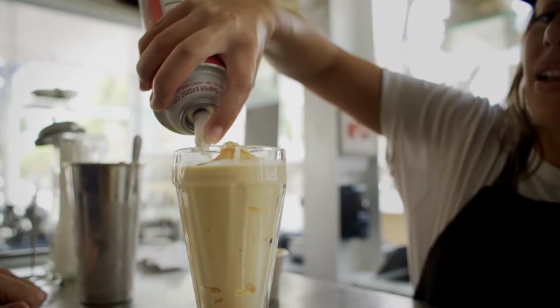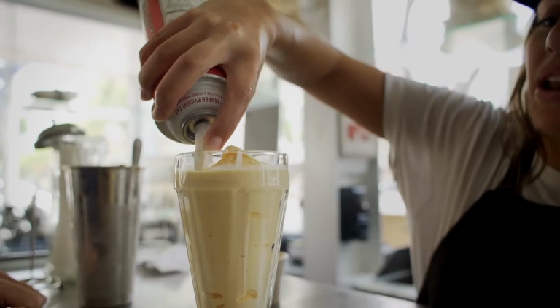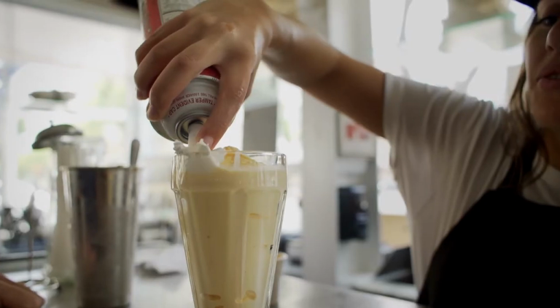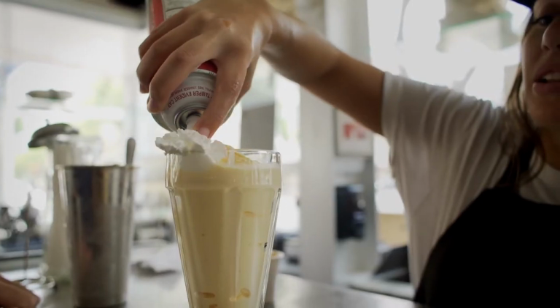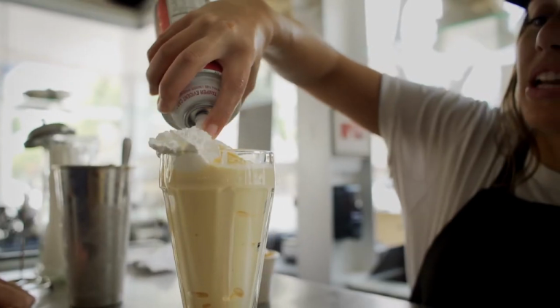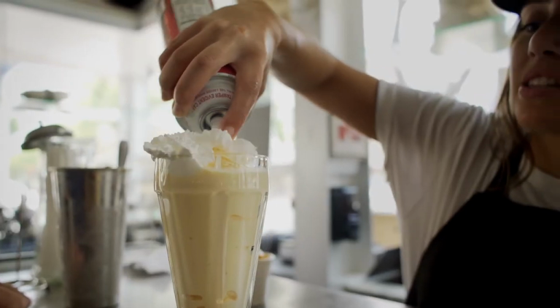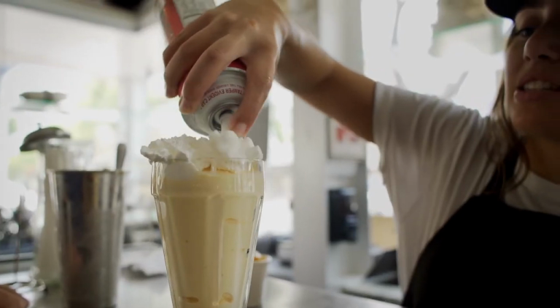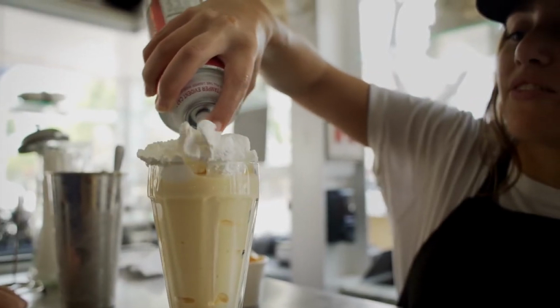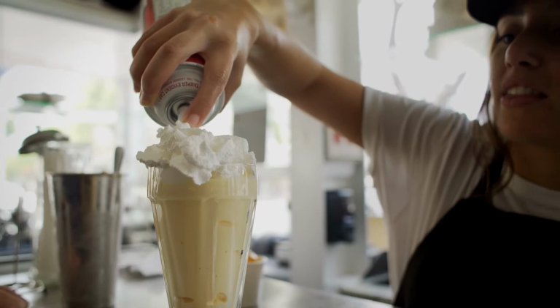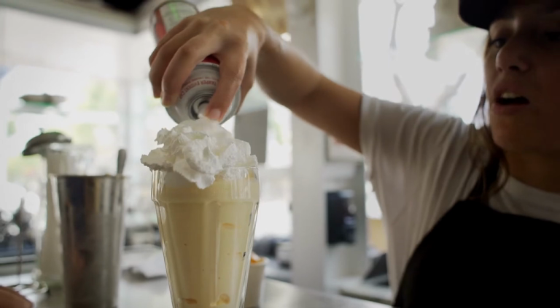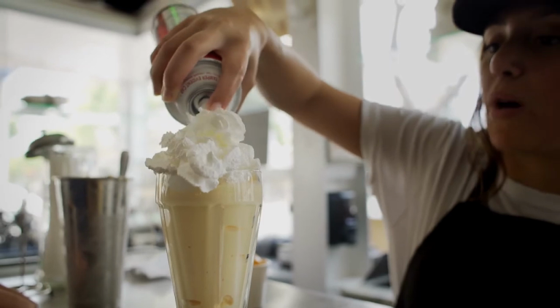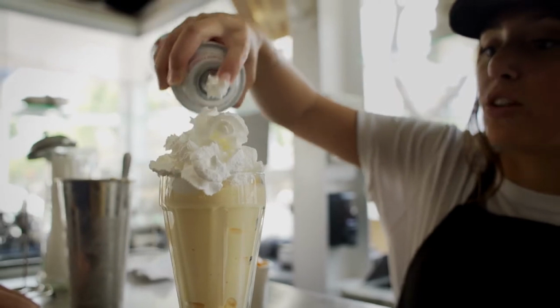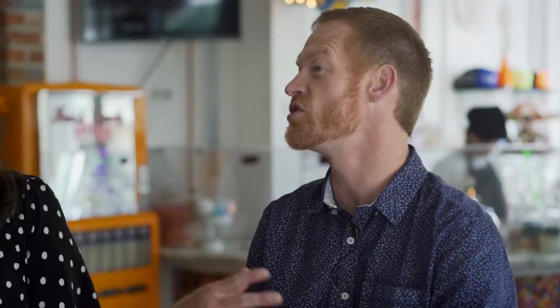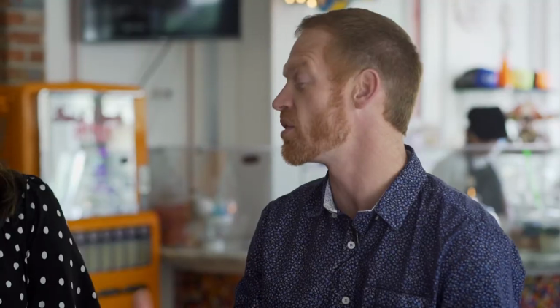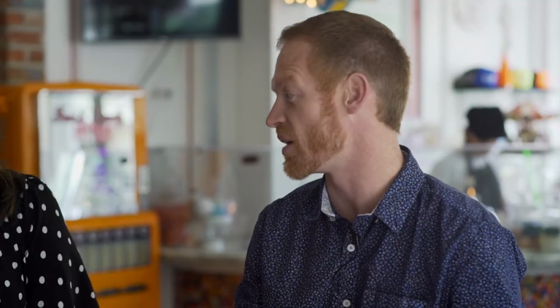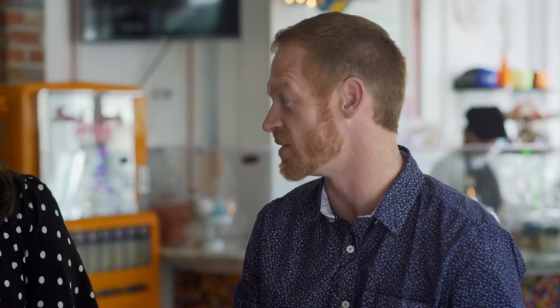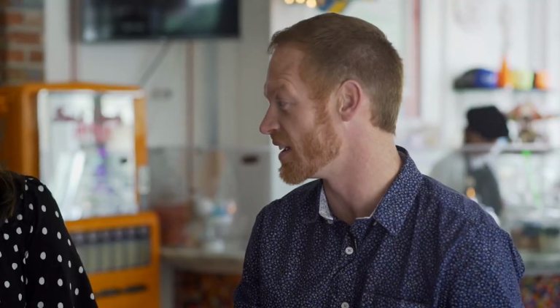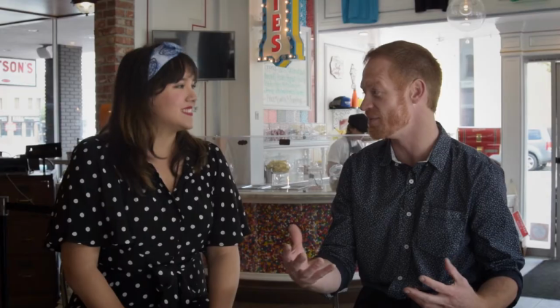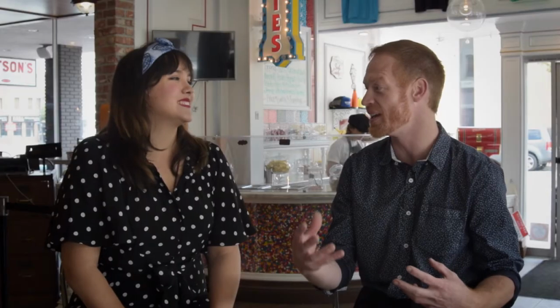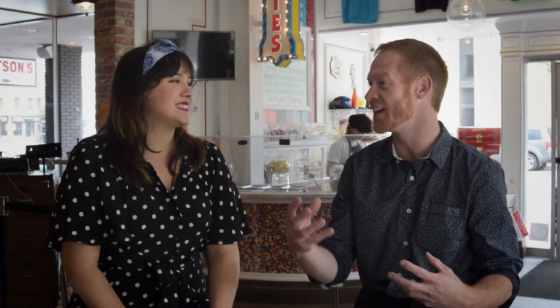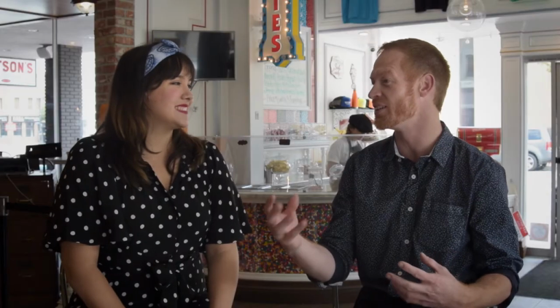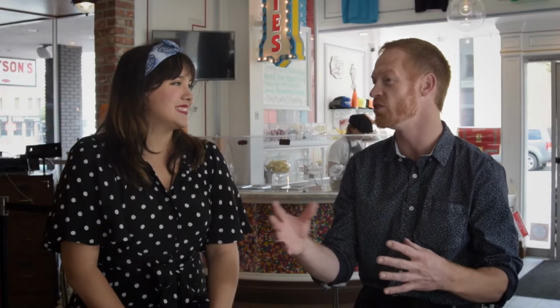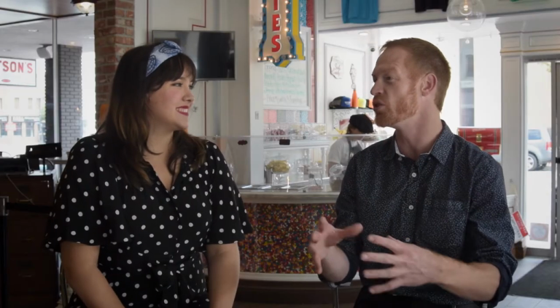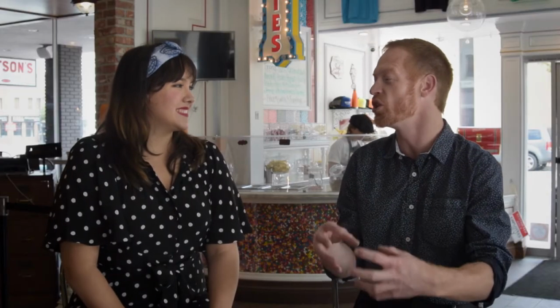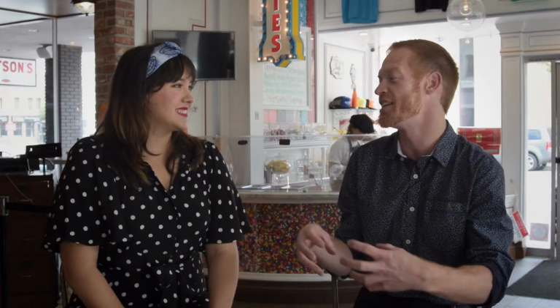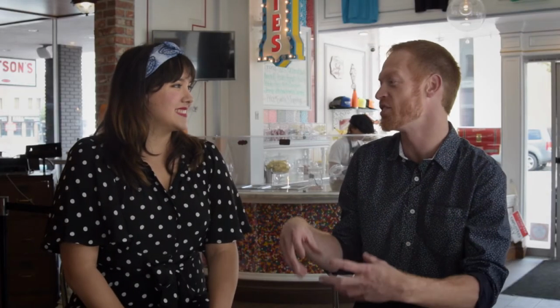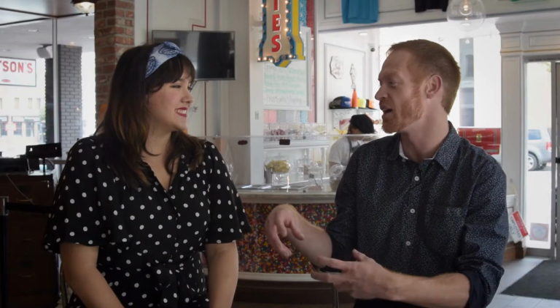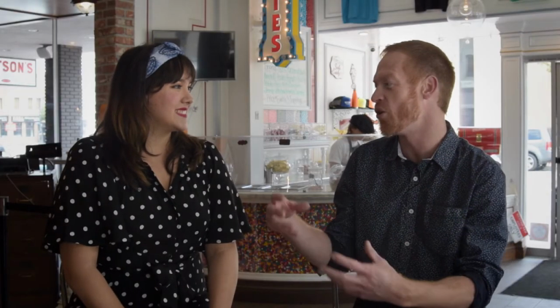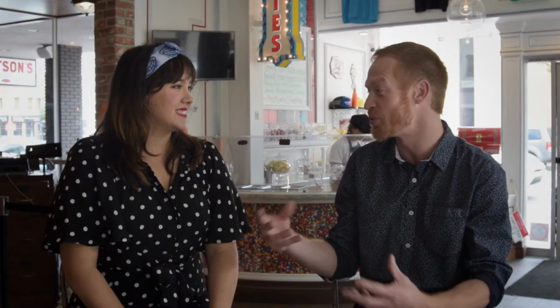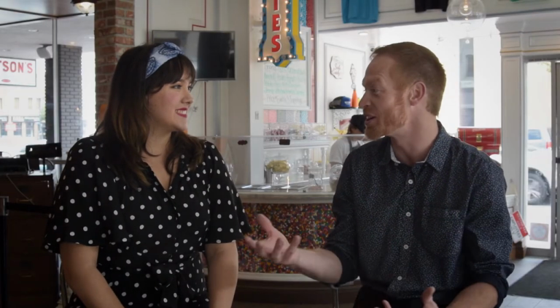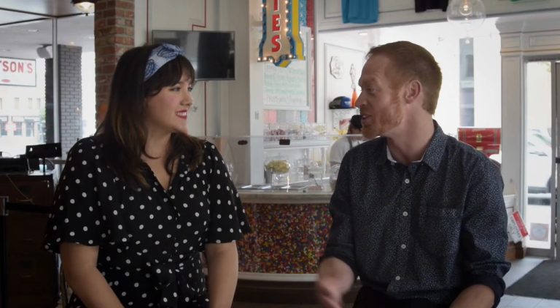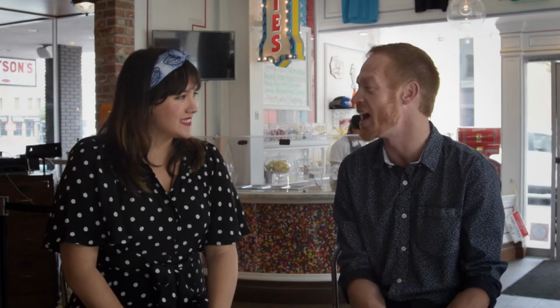Being a soda fountain, they got to utilize everything — all the products that they had.